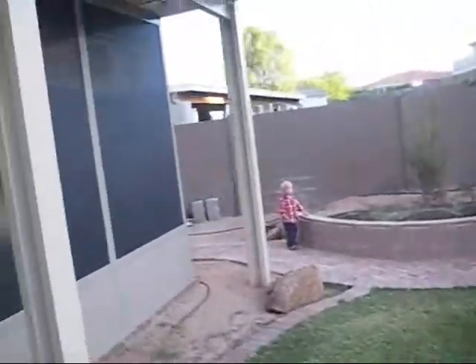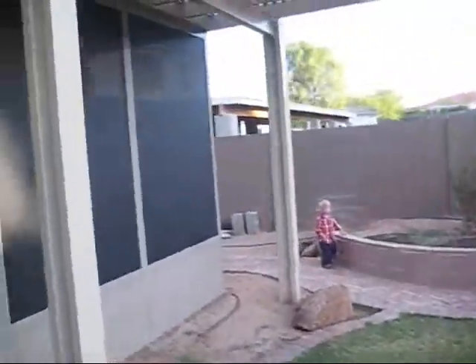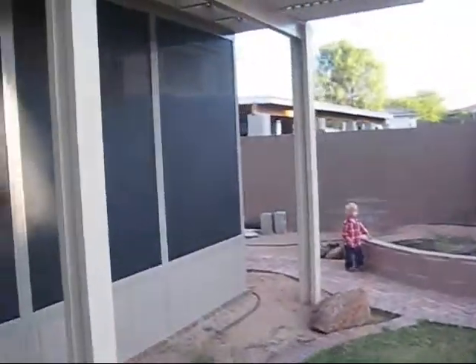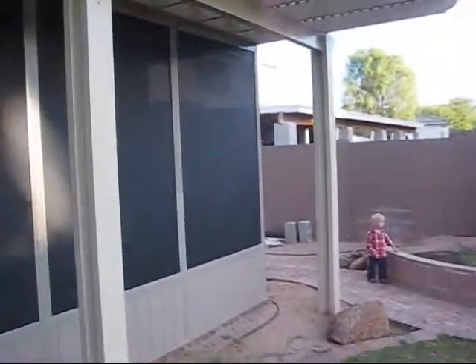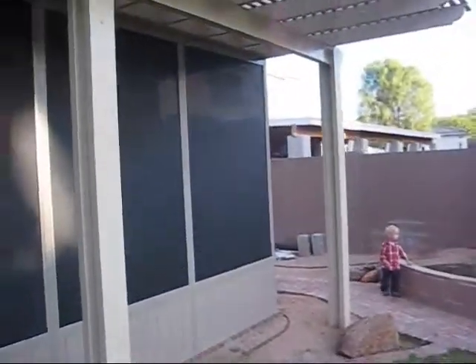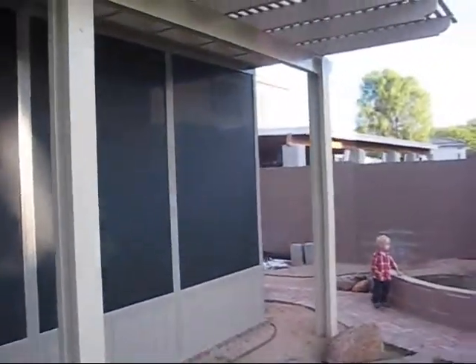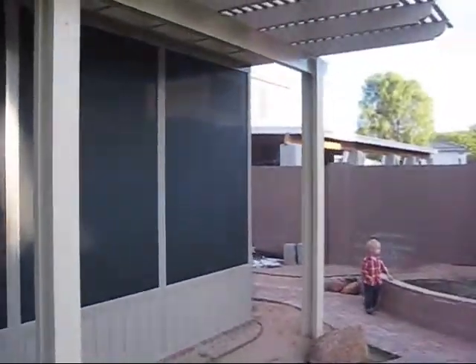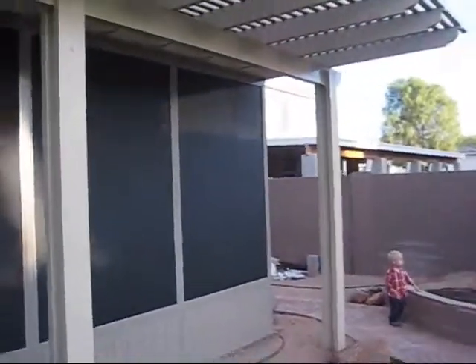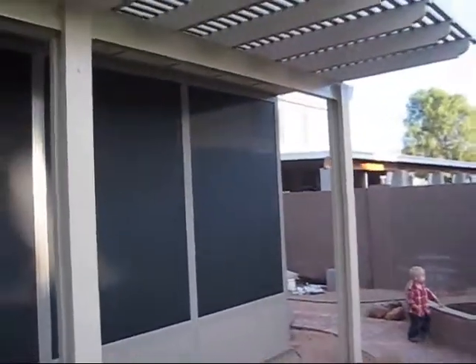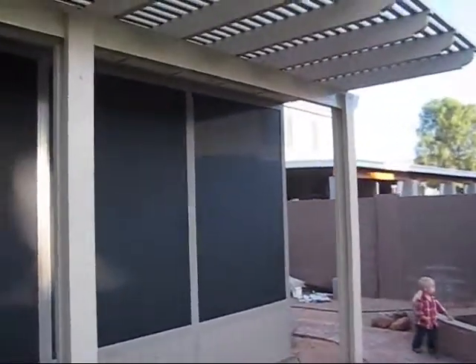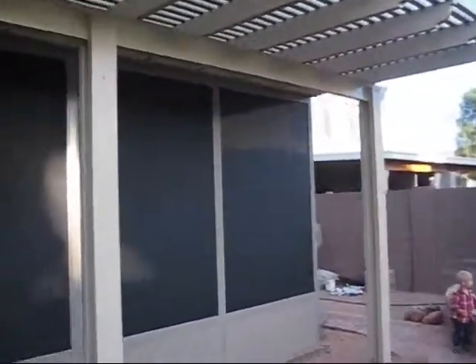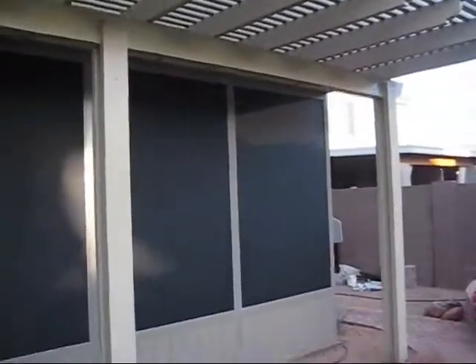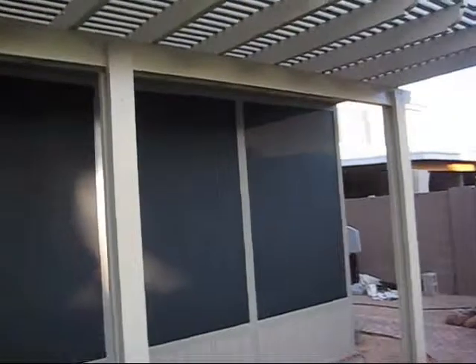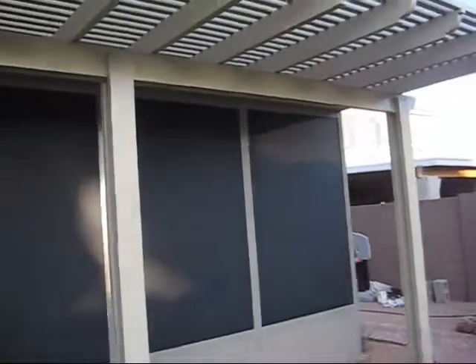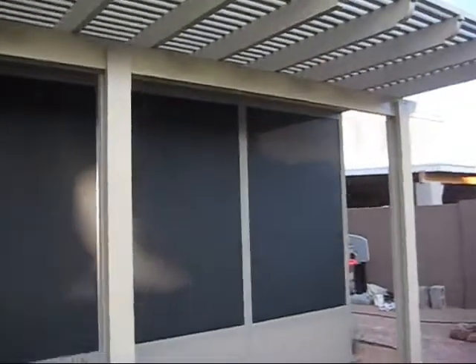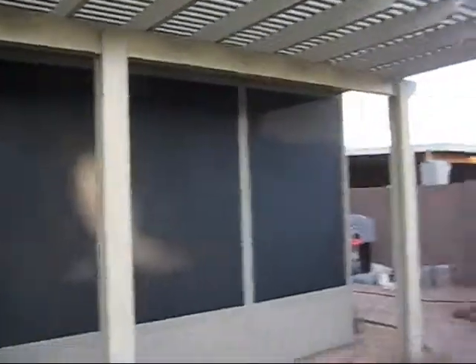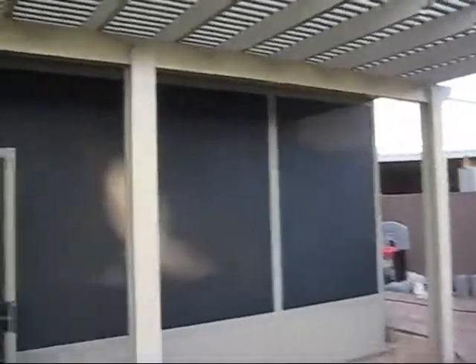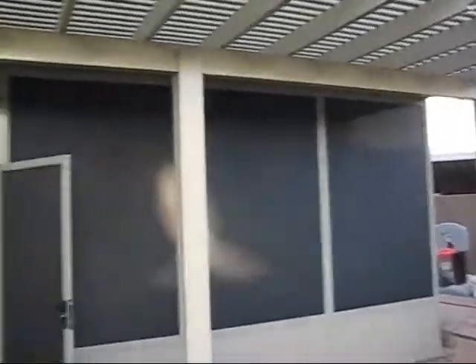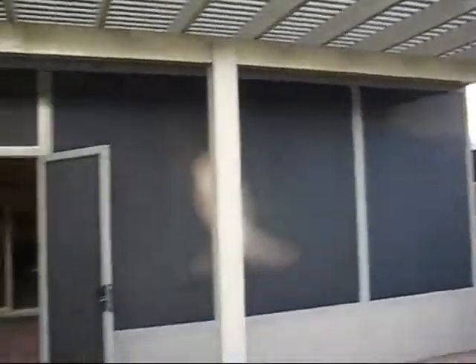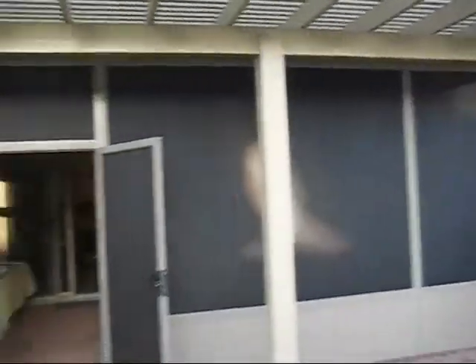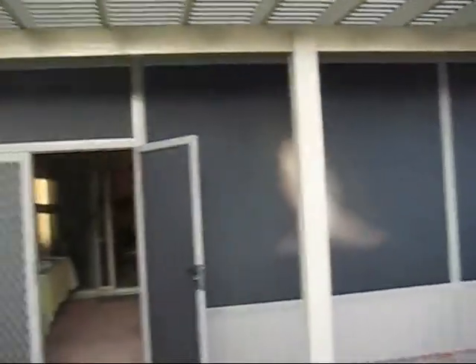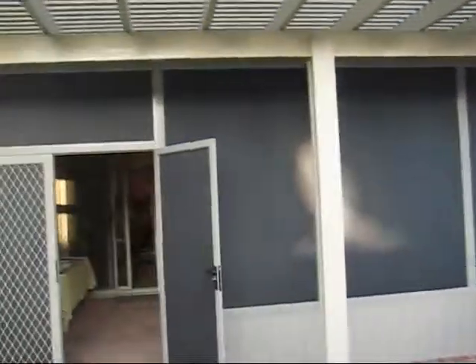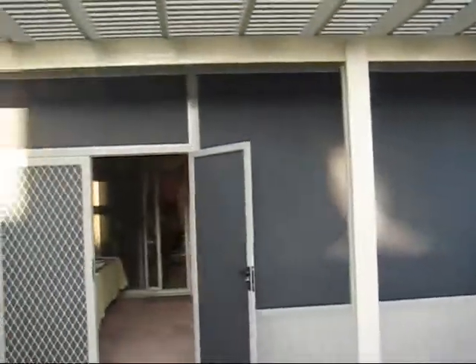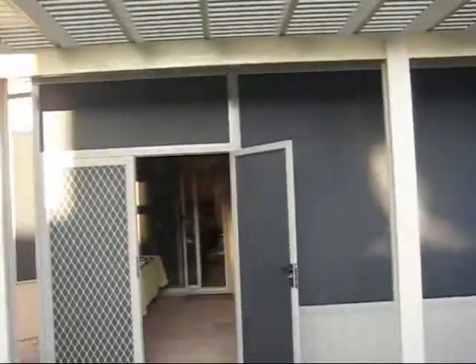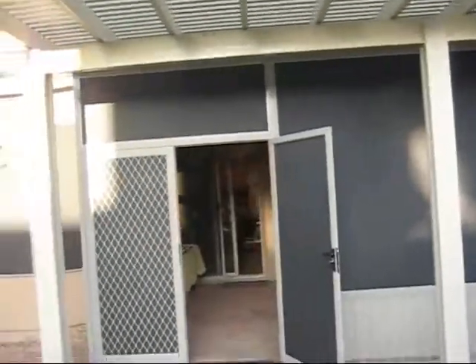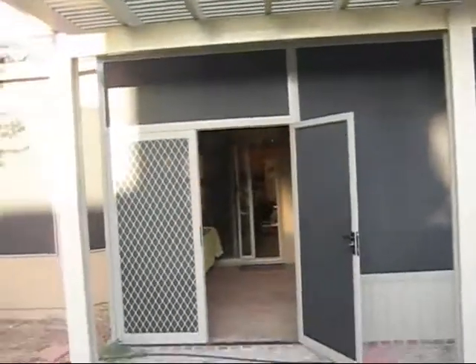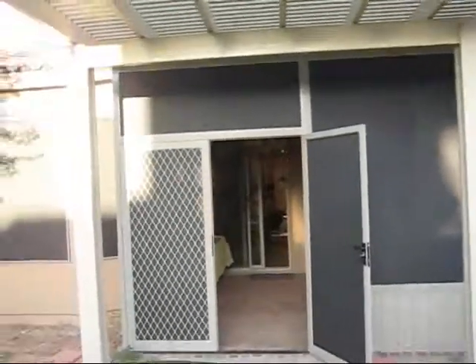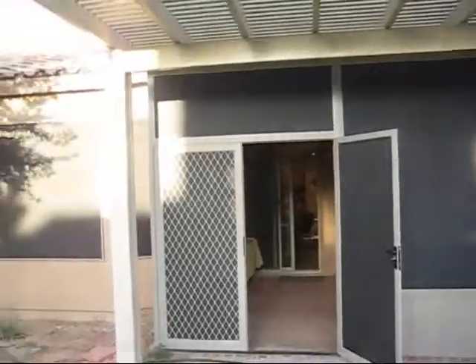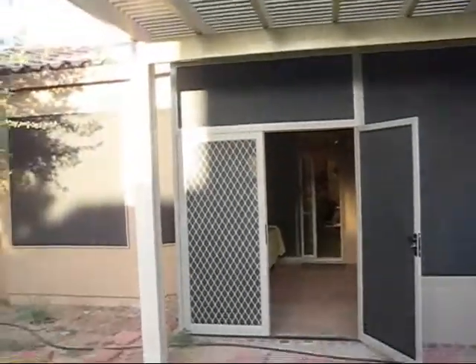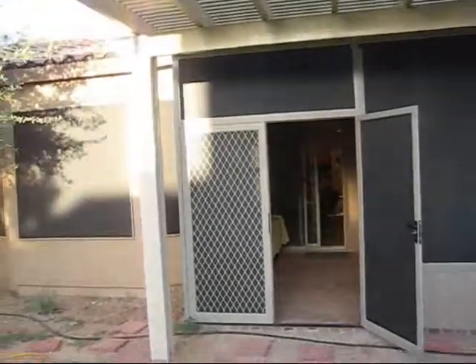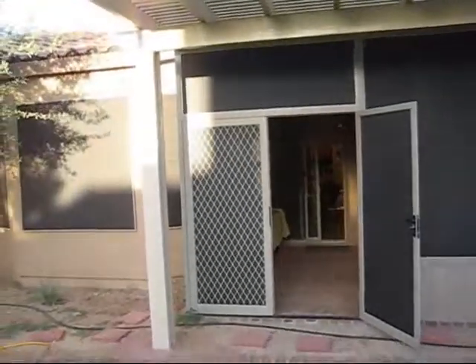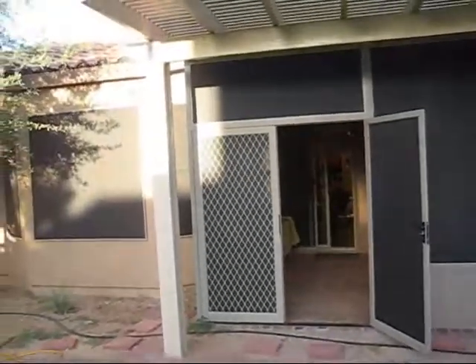So here's the pergola — the outside, the screen room.